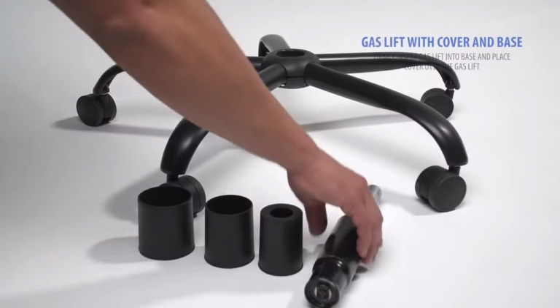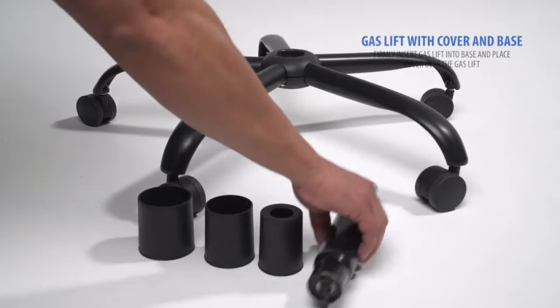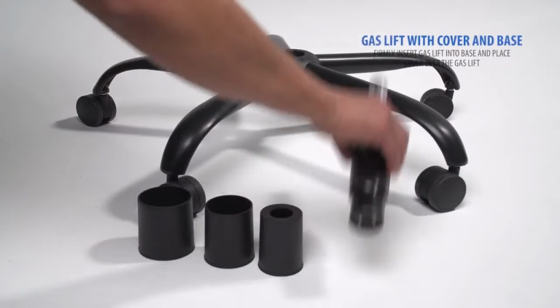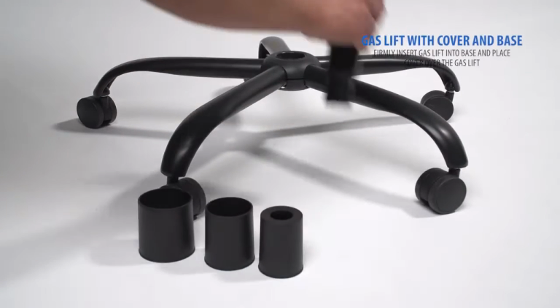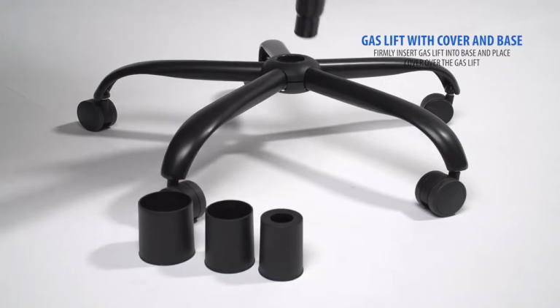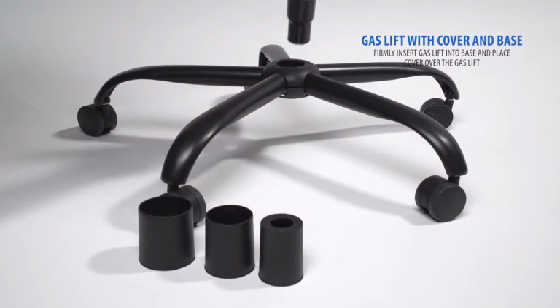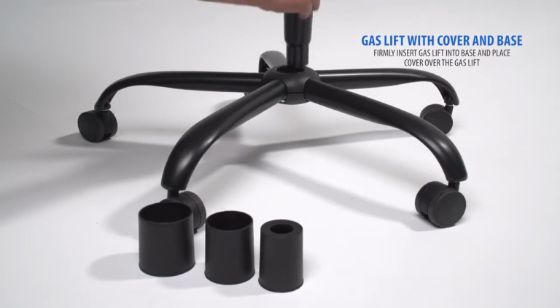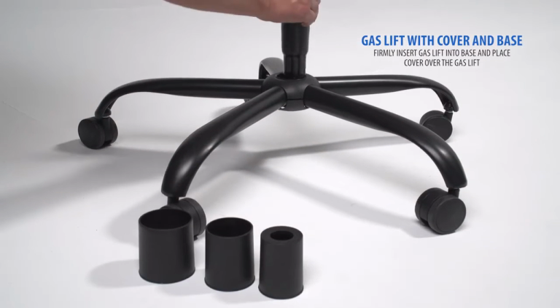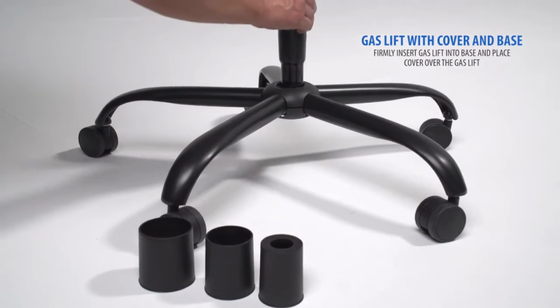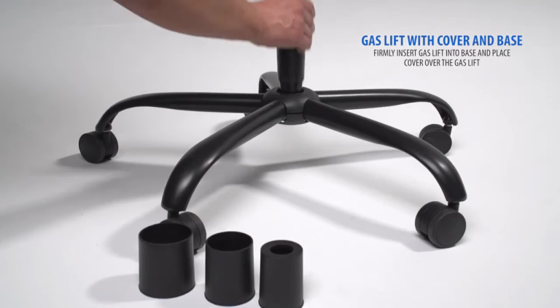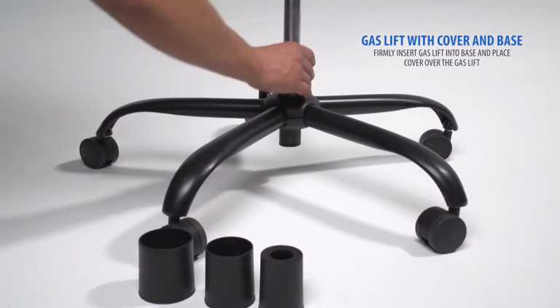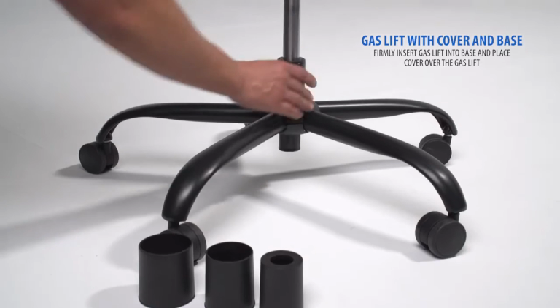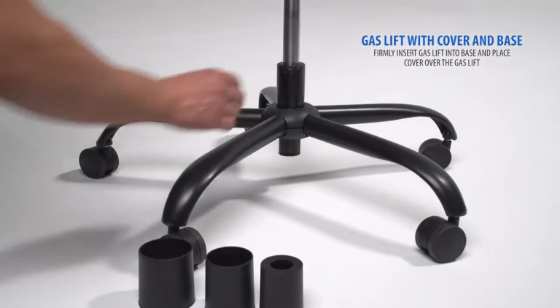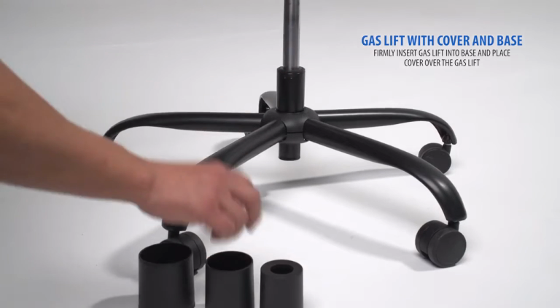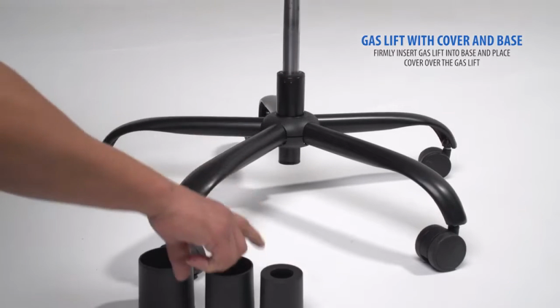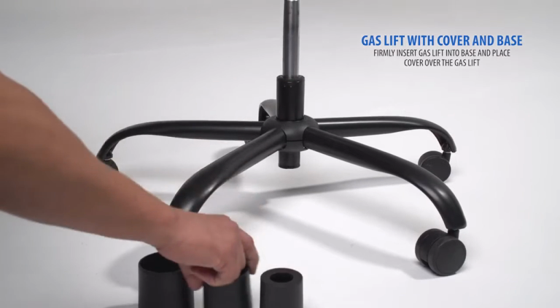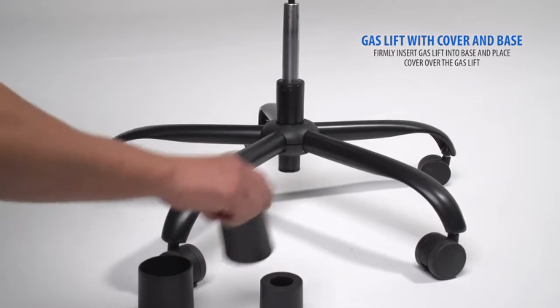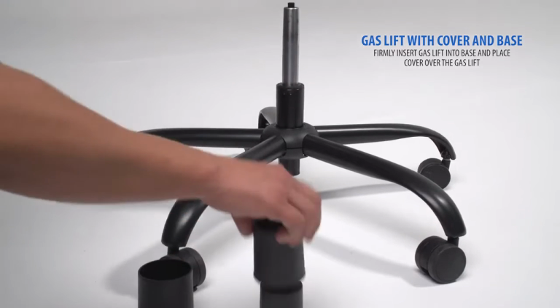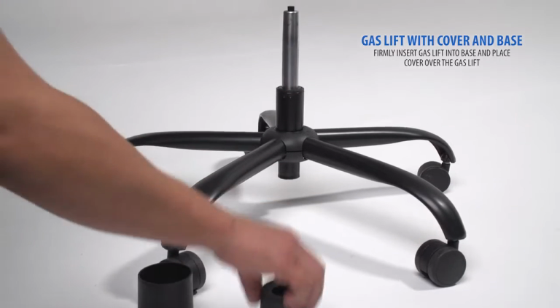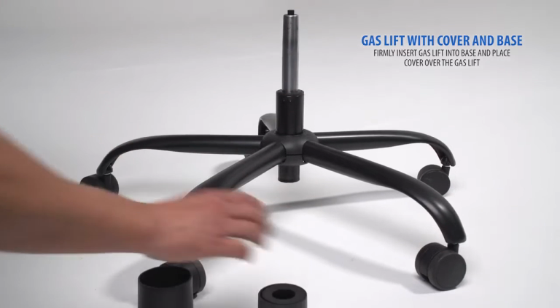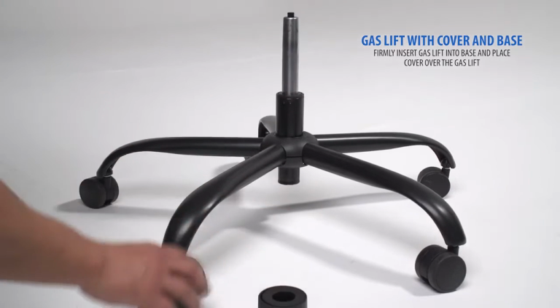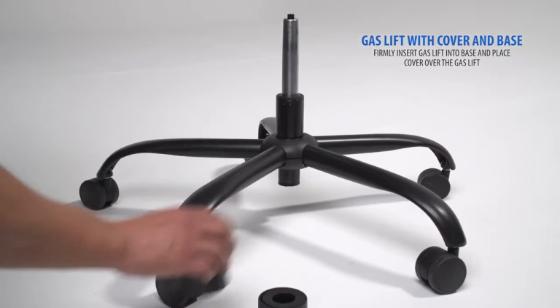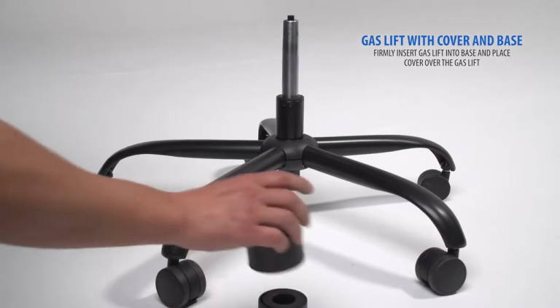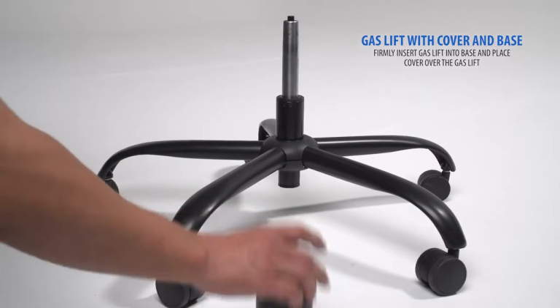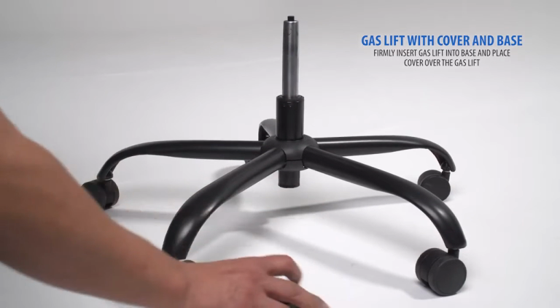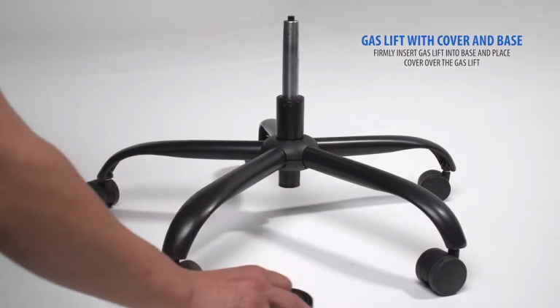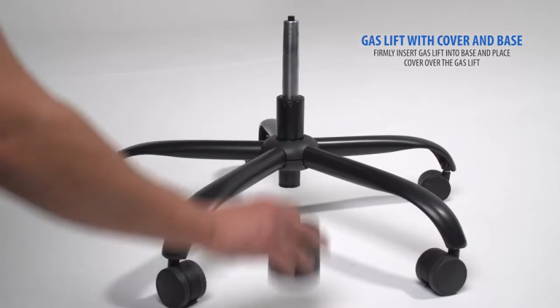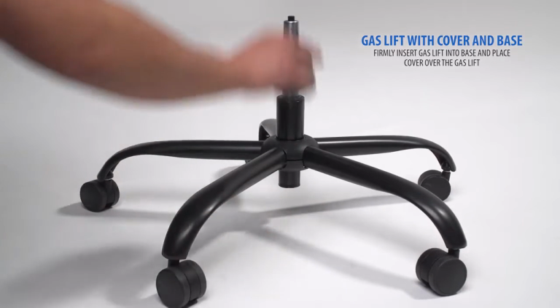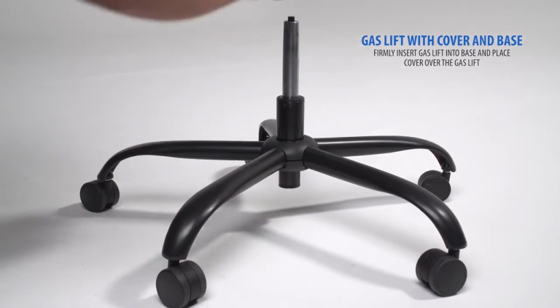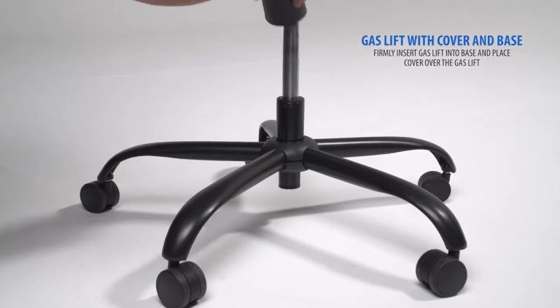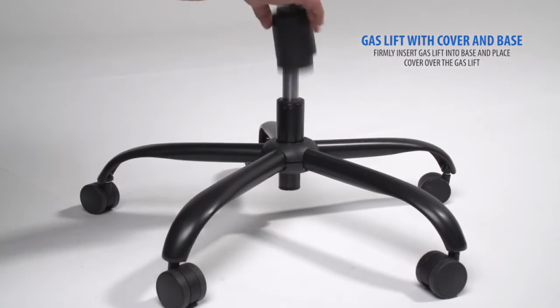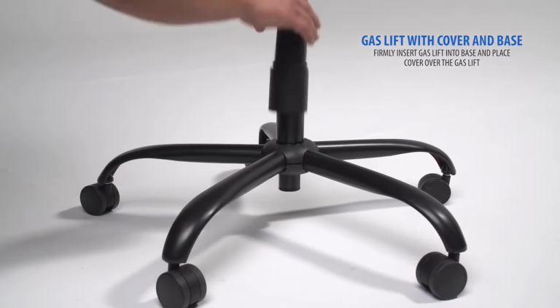Firmly insert the gas lift into the base, then place the cover over the gas lift.